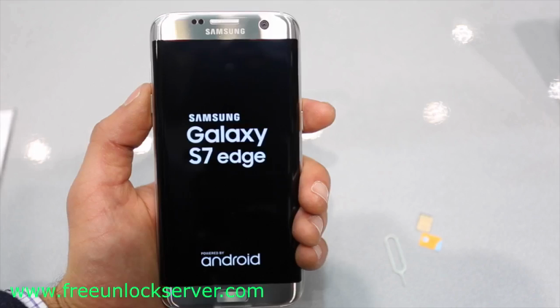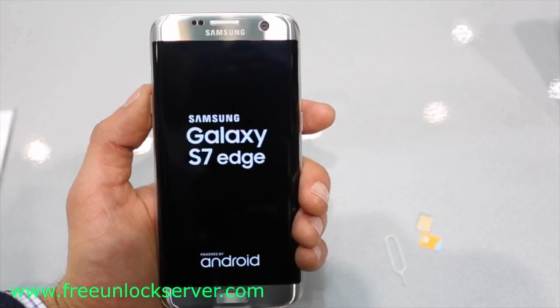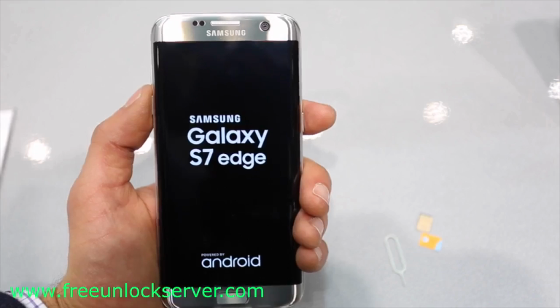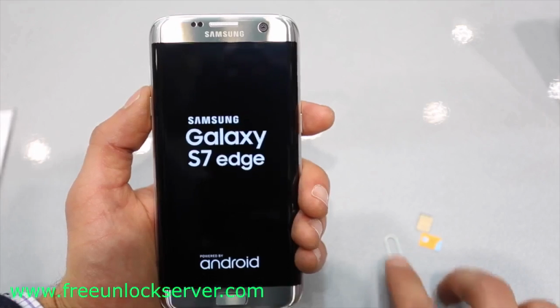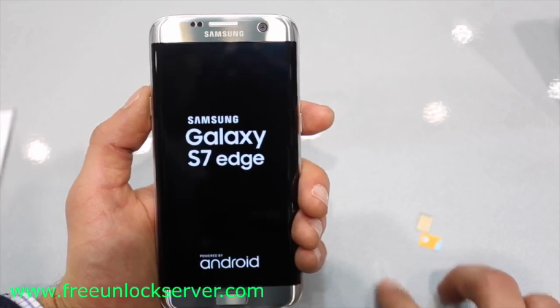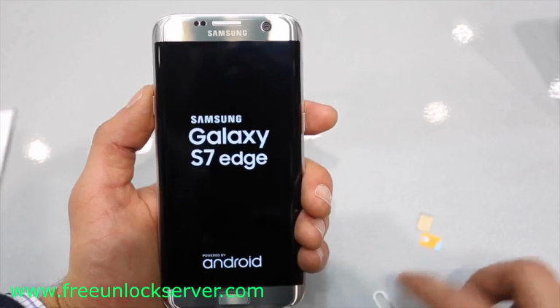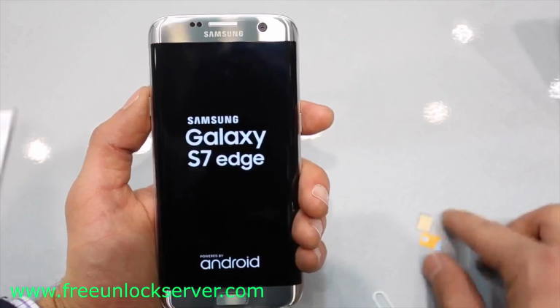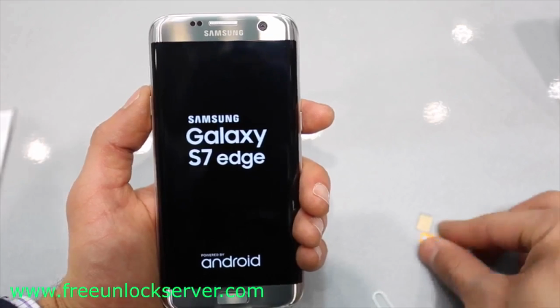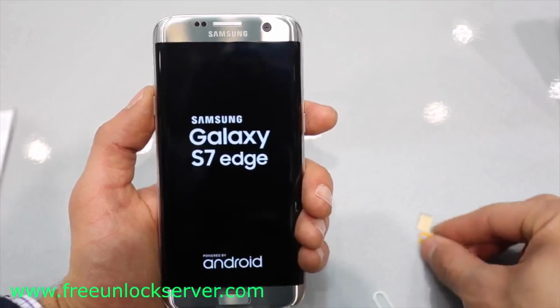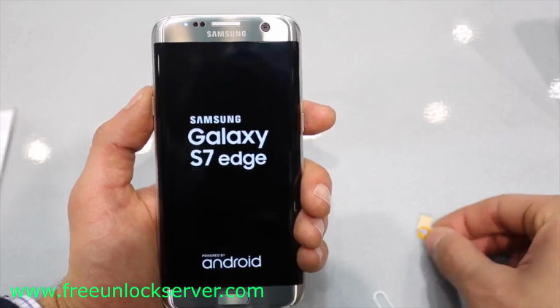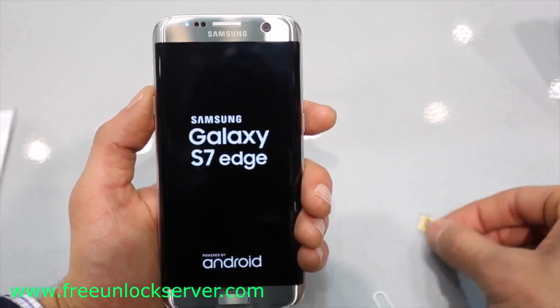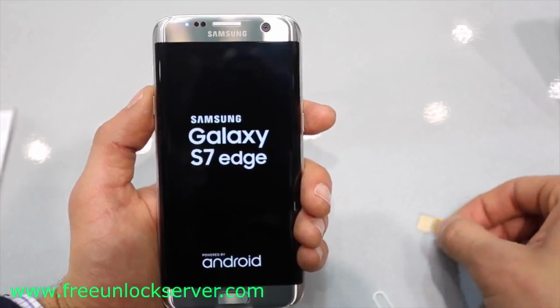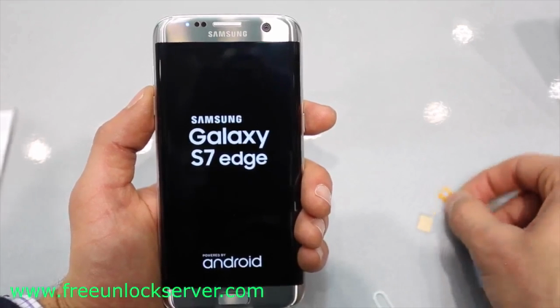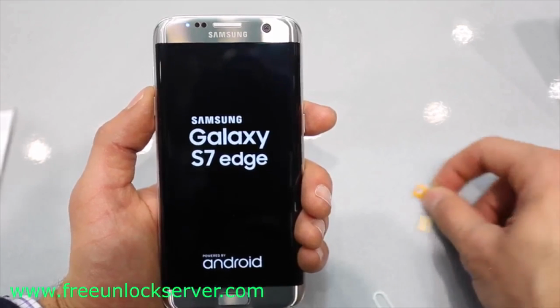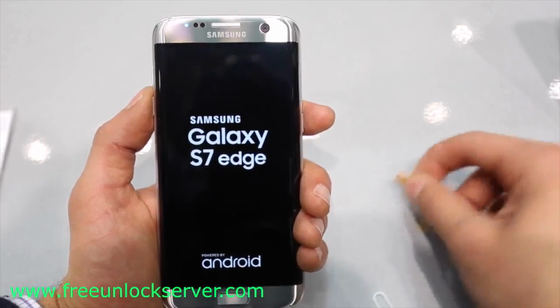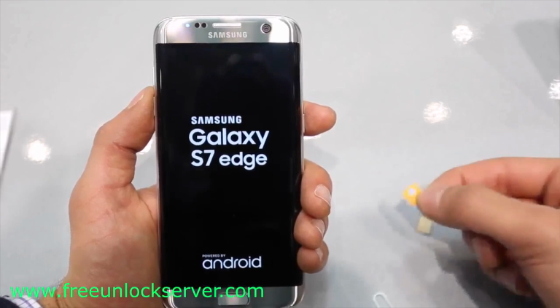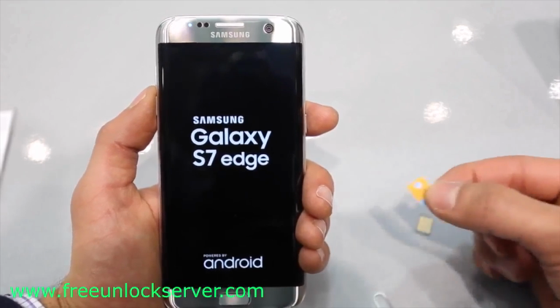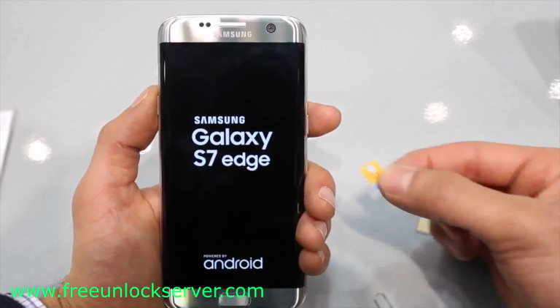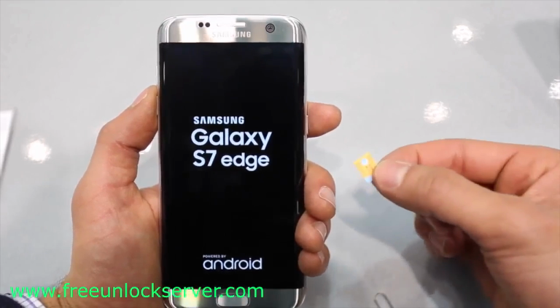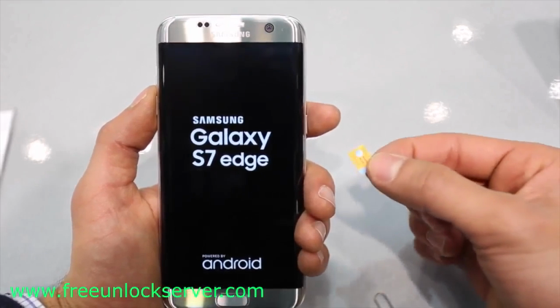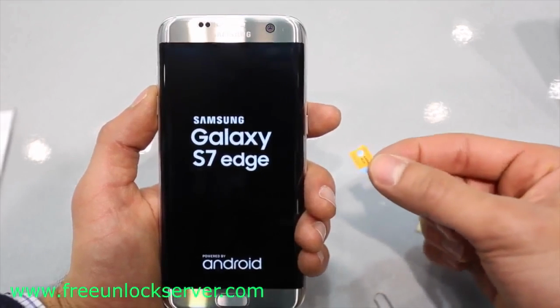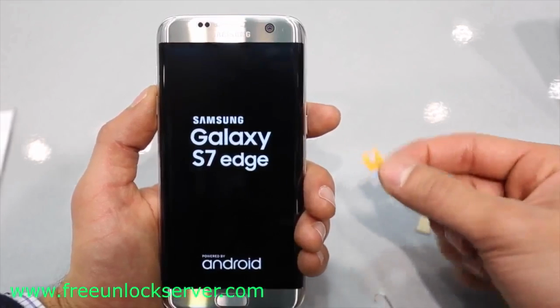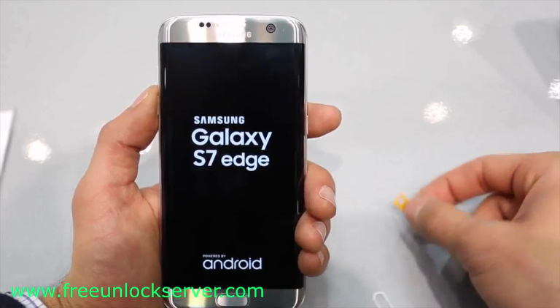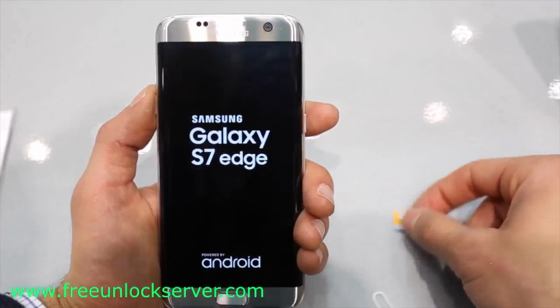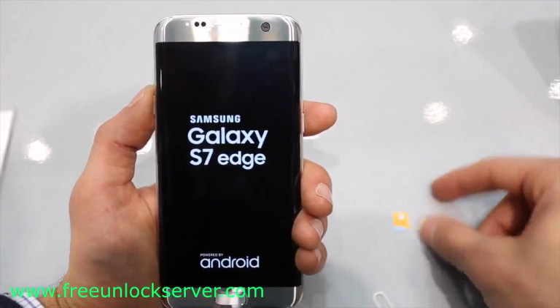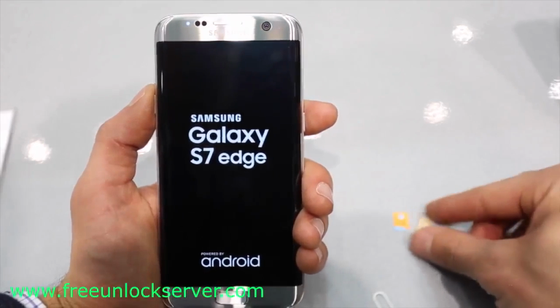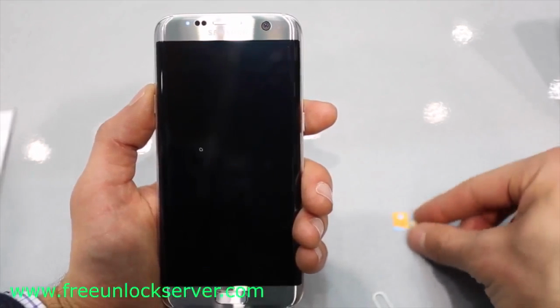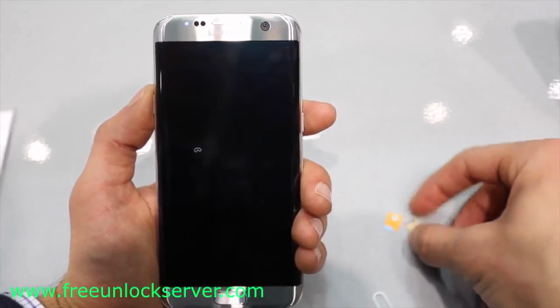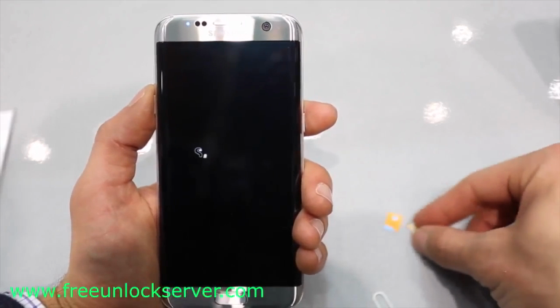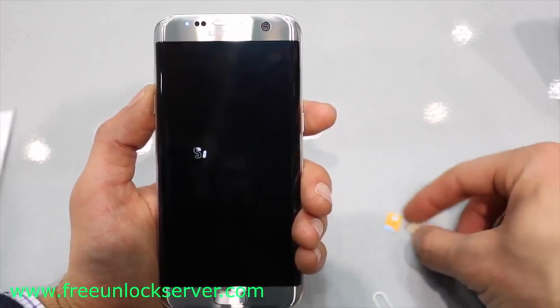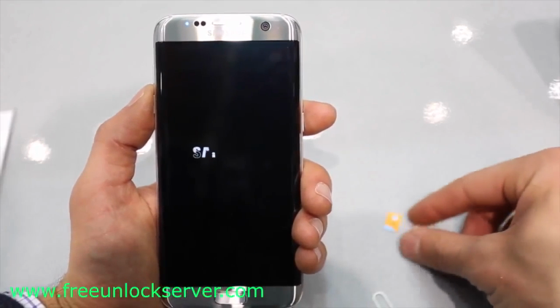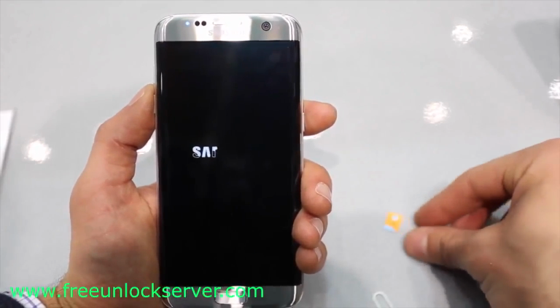What is up guys, Cristian here. Today I will show you how to unlock your Samsung Galaxy S7 Edge to use it with any GSM carrier in the world.